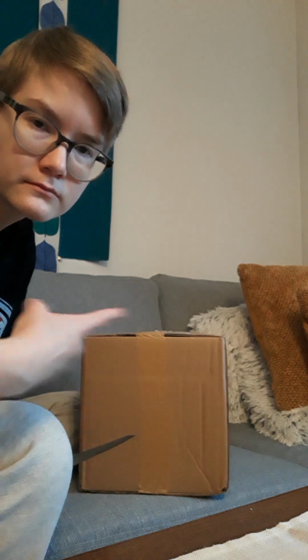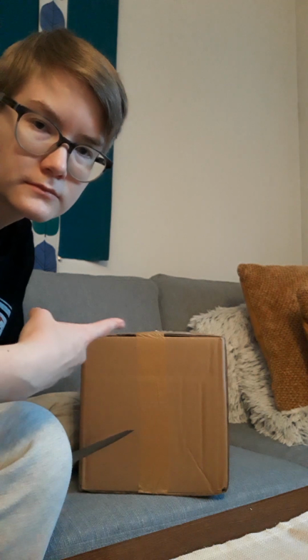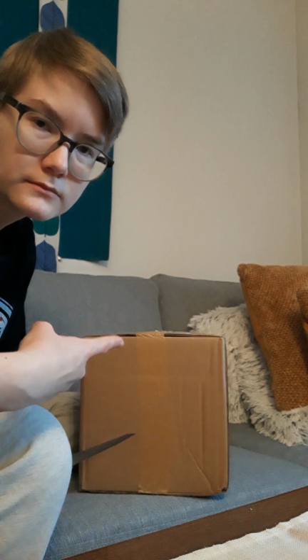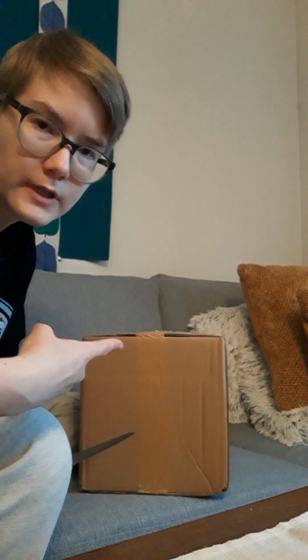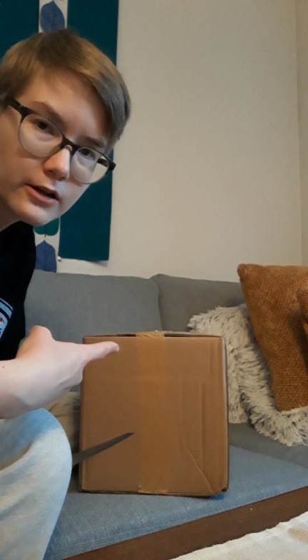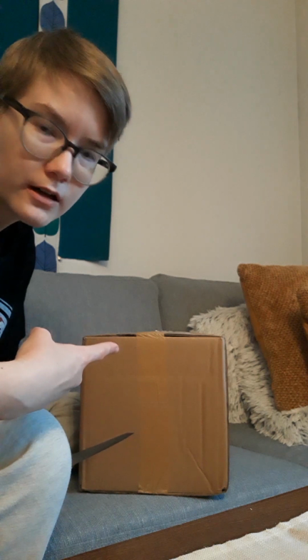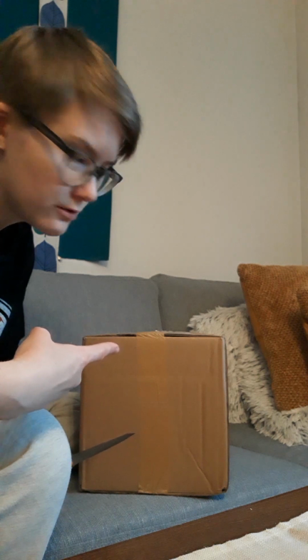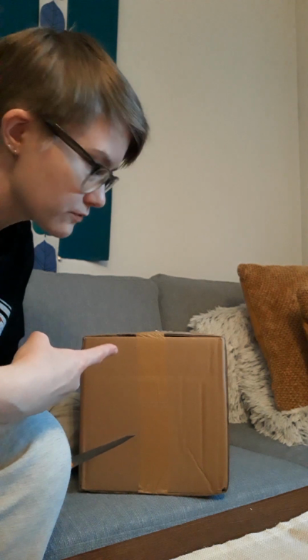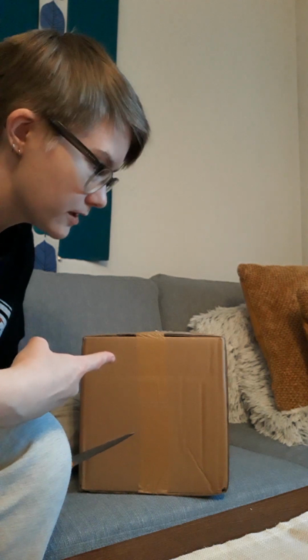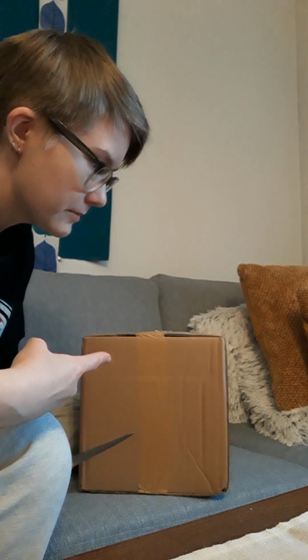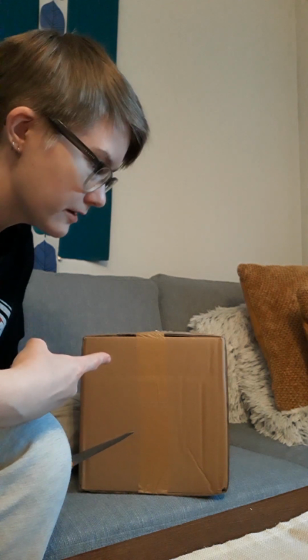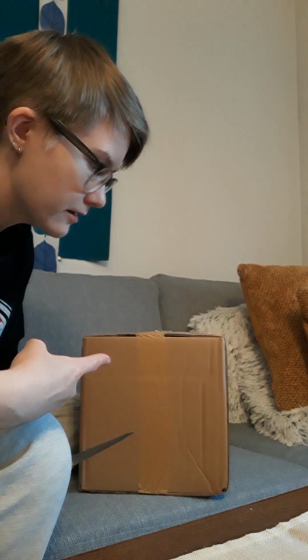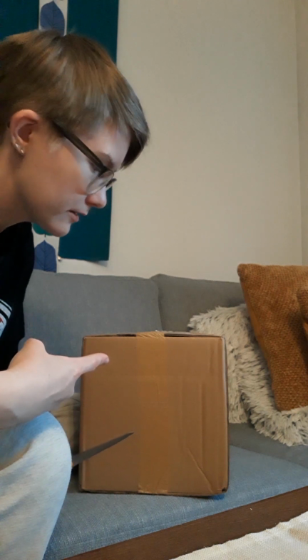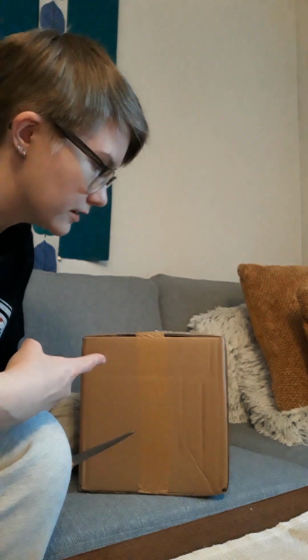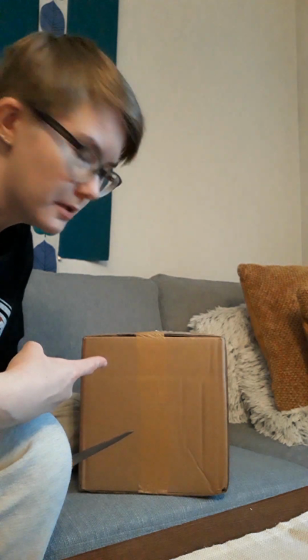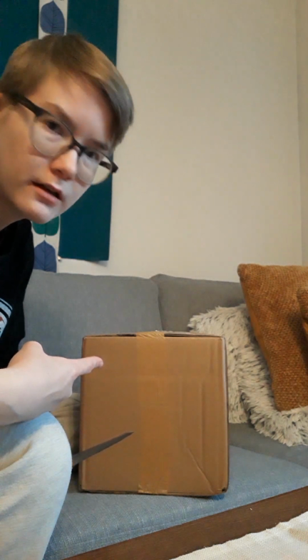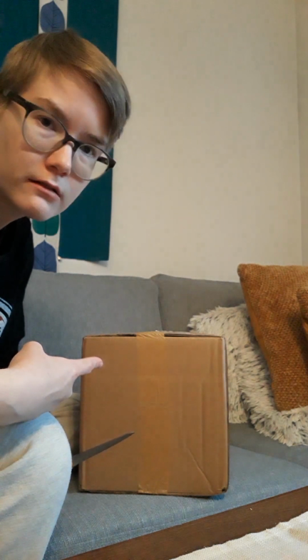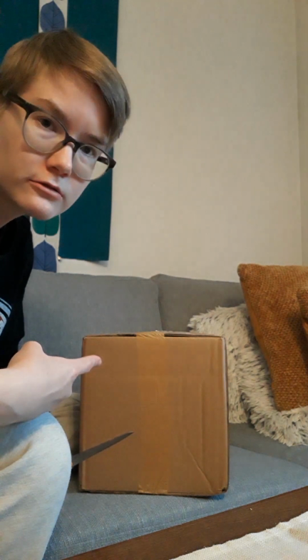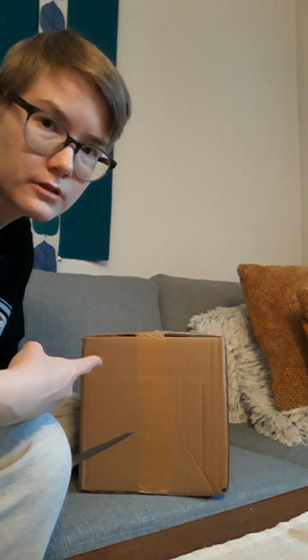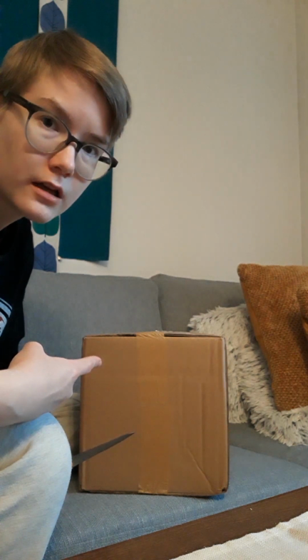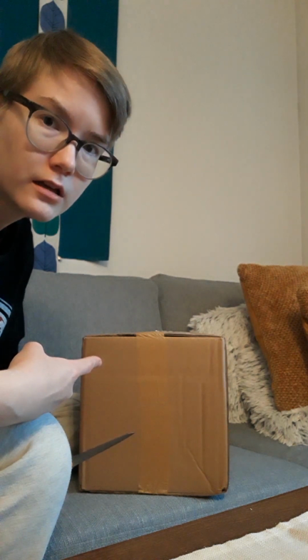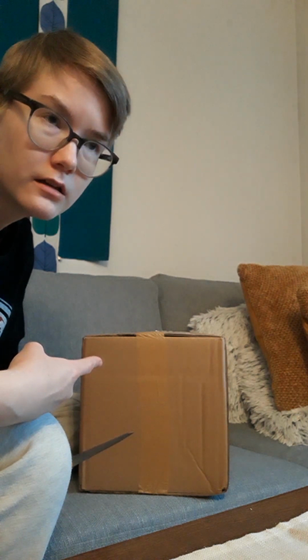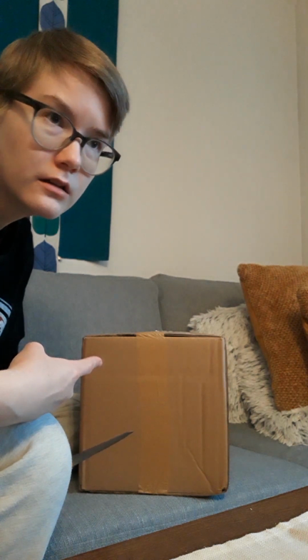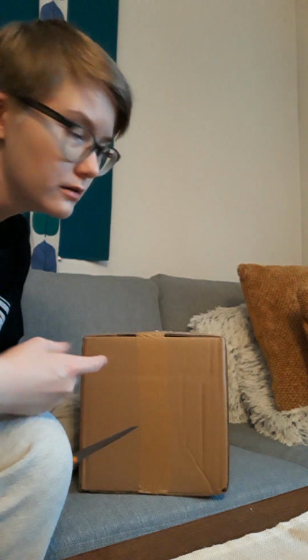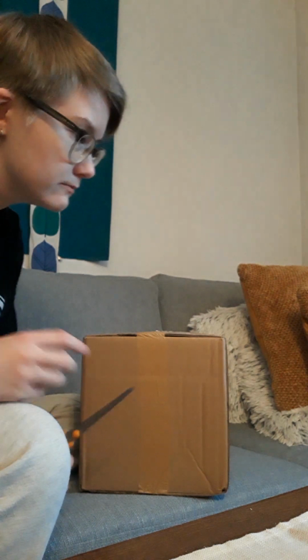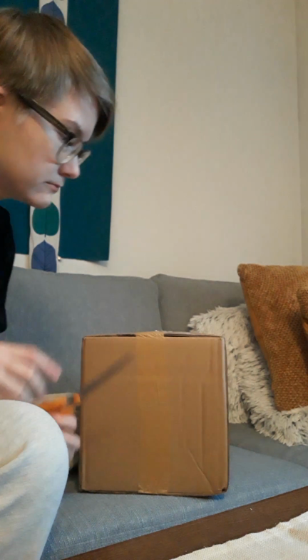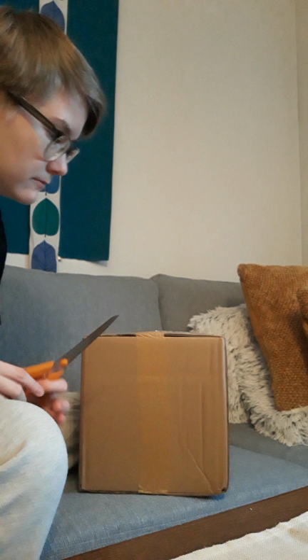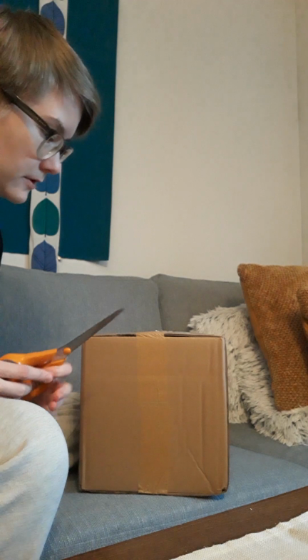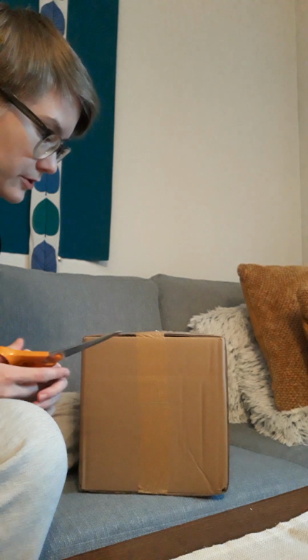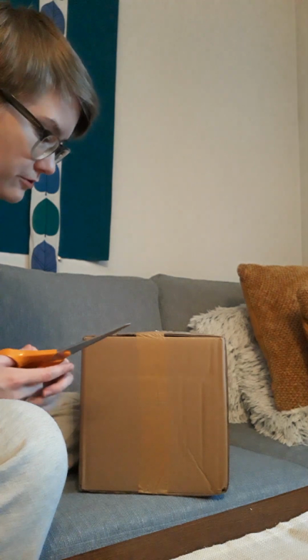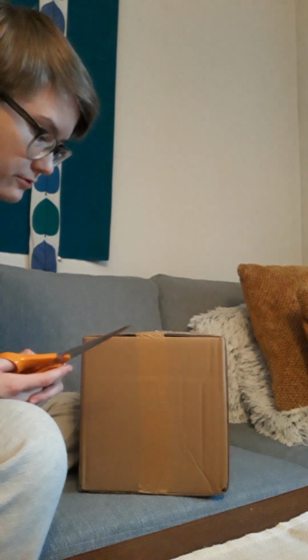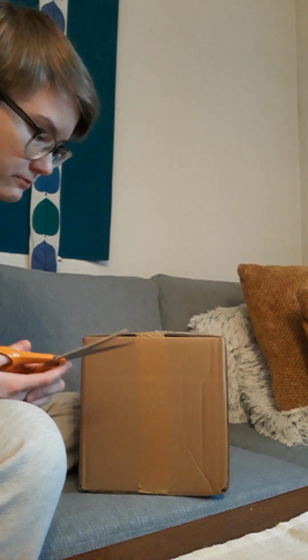I got a Loungefly bag in the mail today. Let me show you.